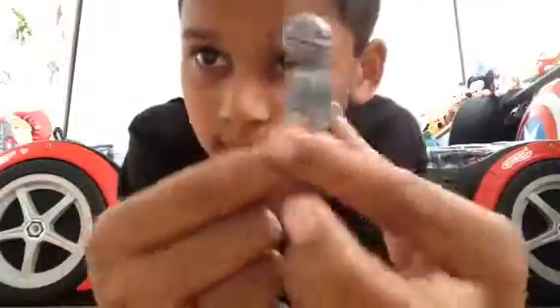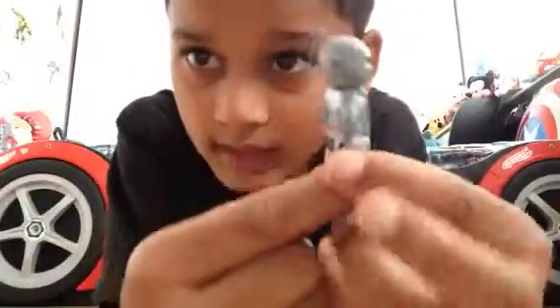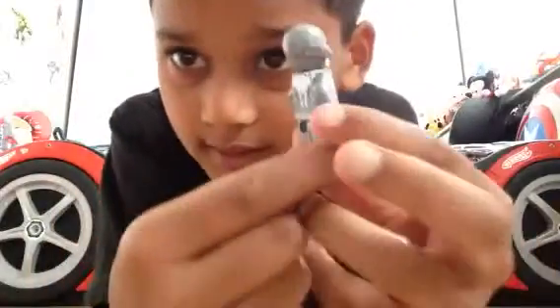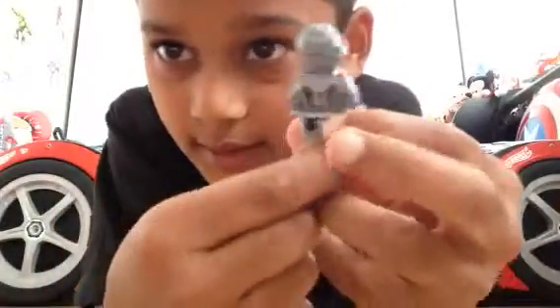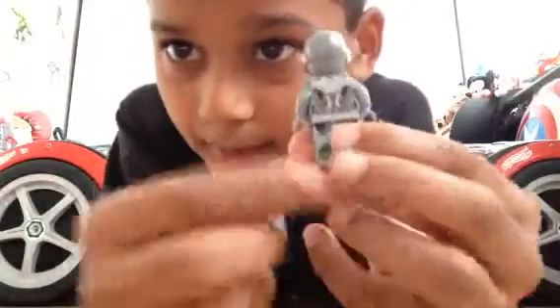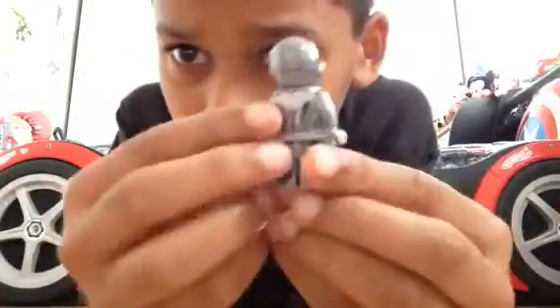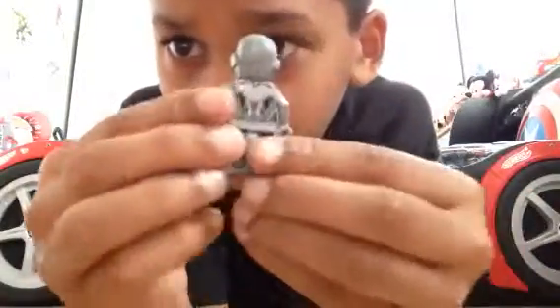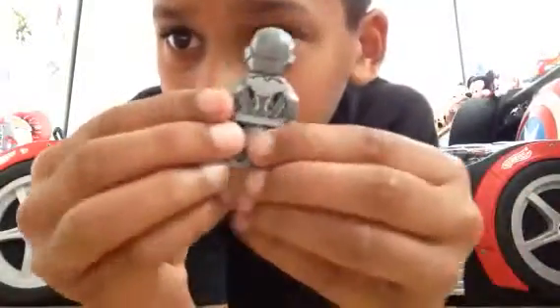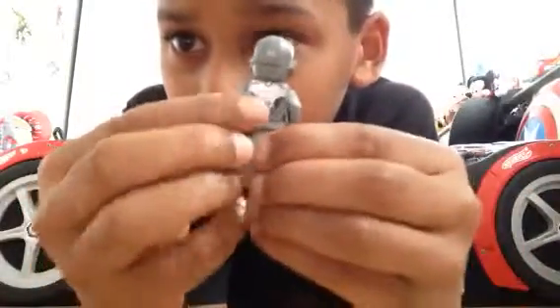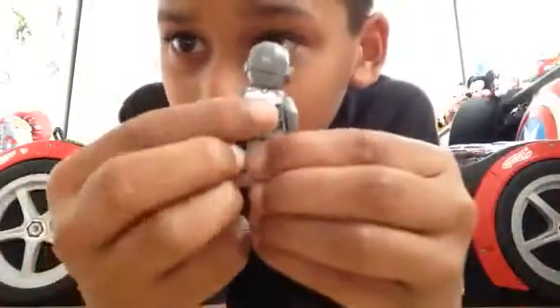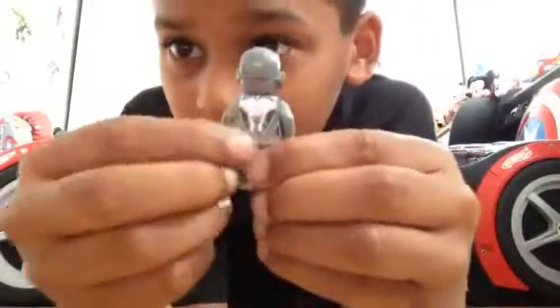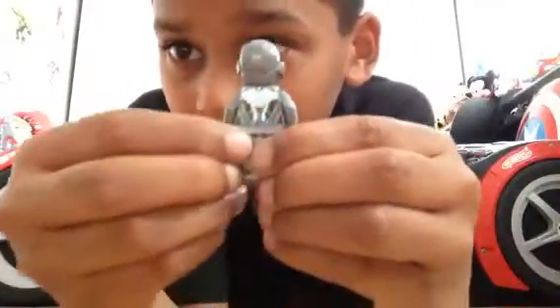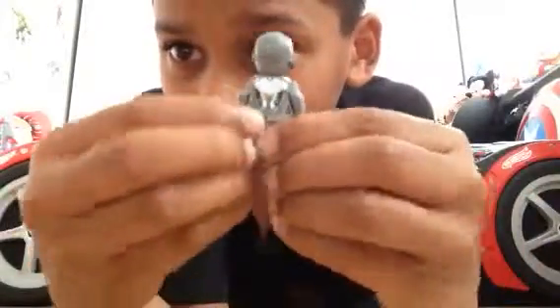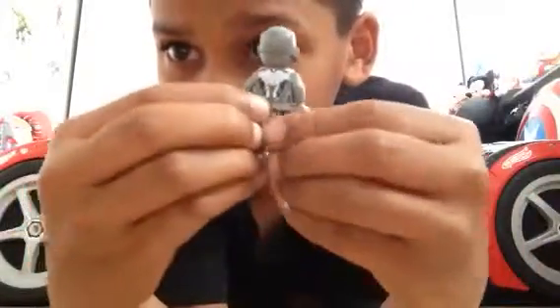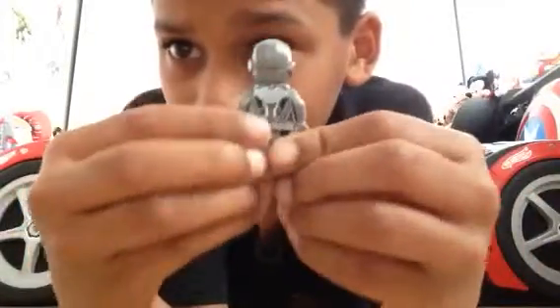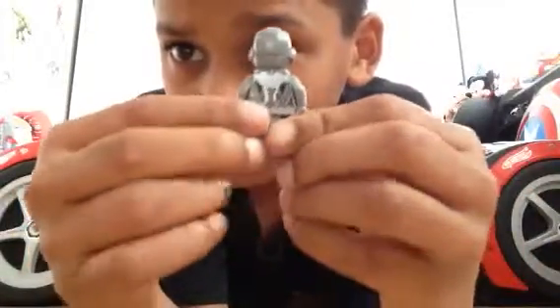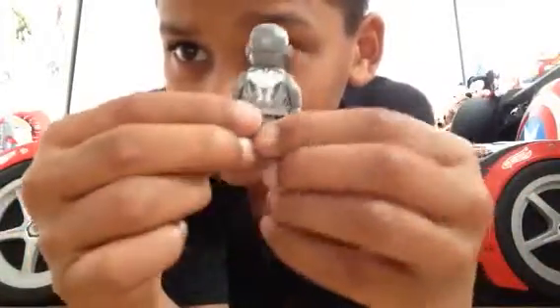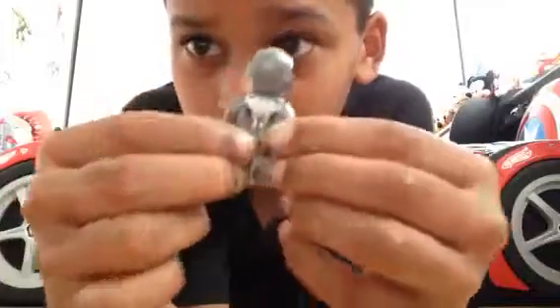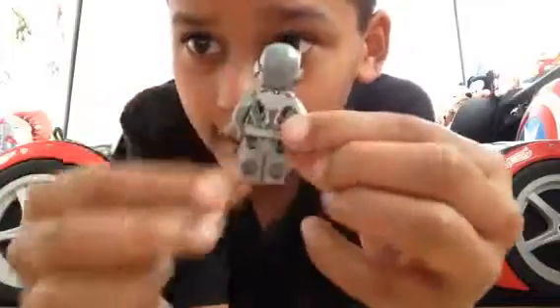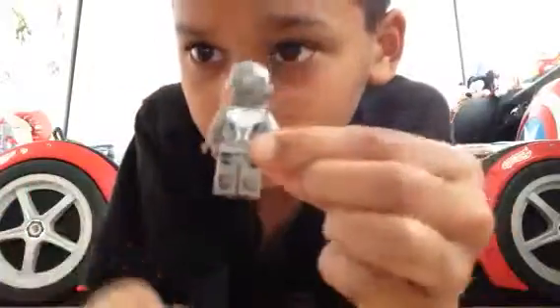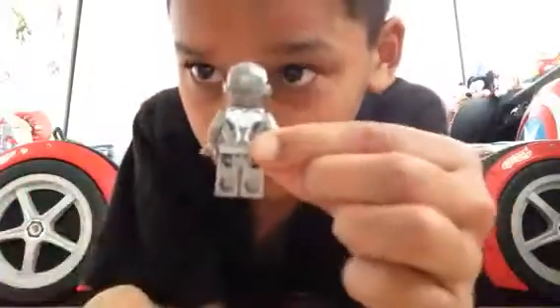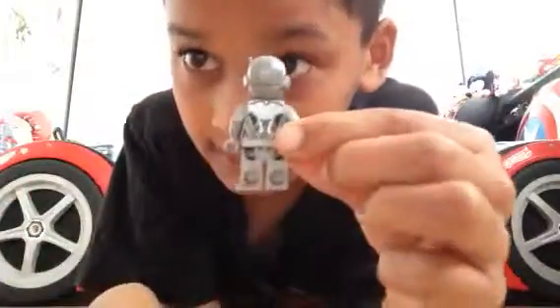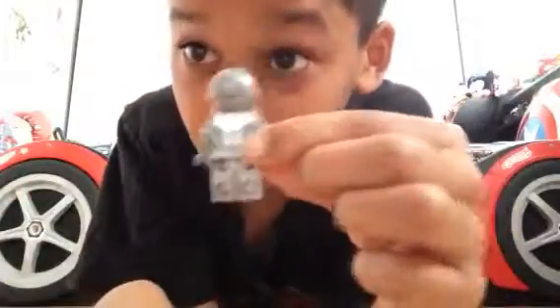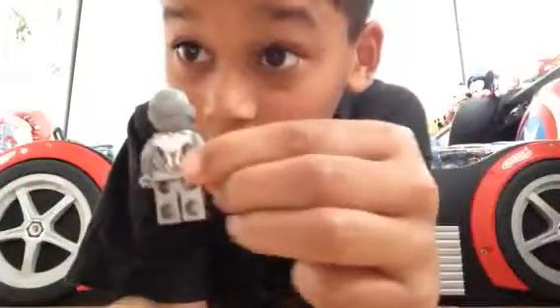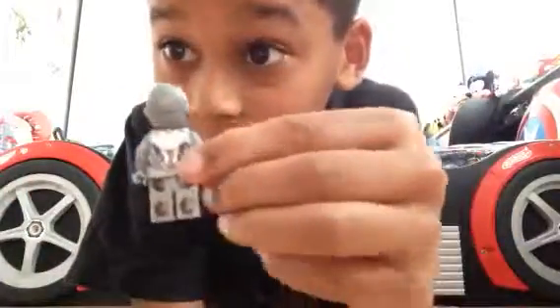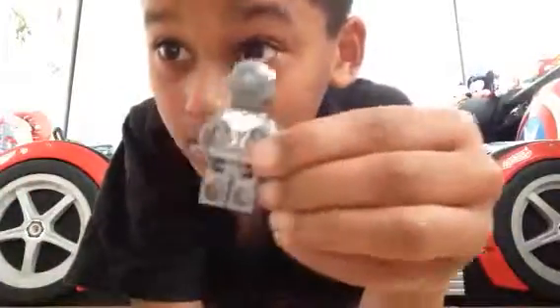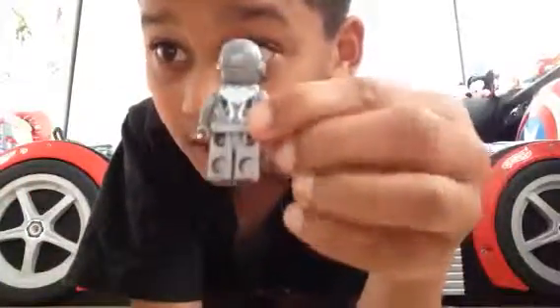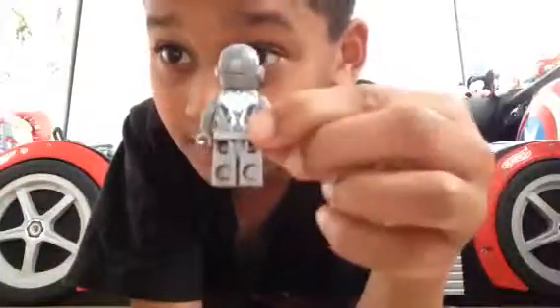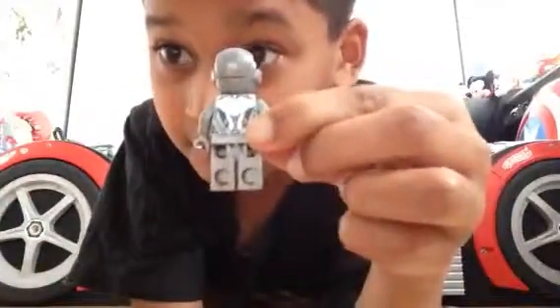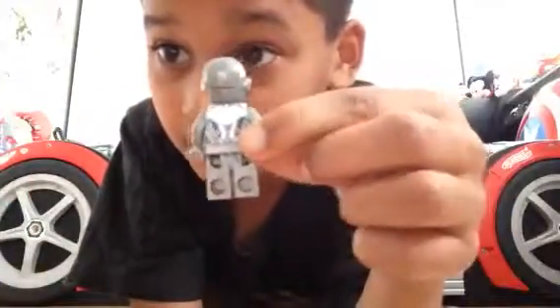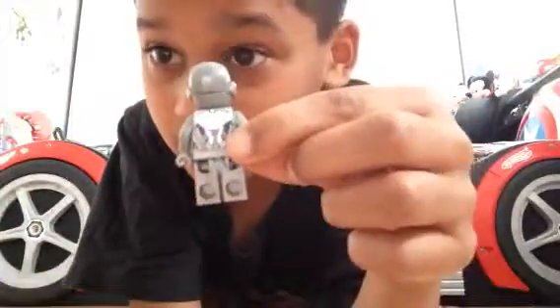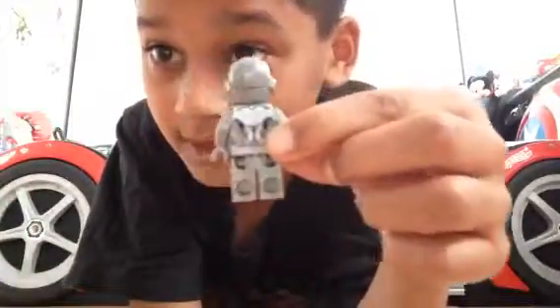And here's the back of him. At the back there's his armor and also a lot more strings.